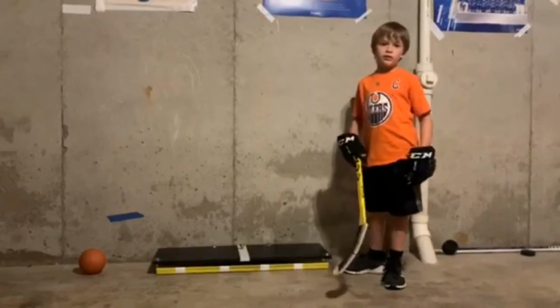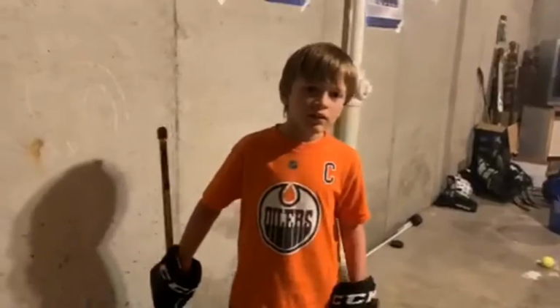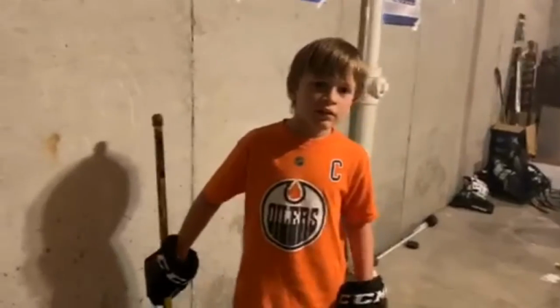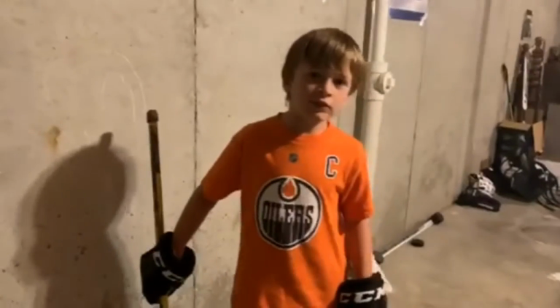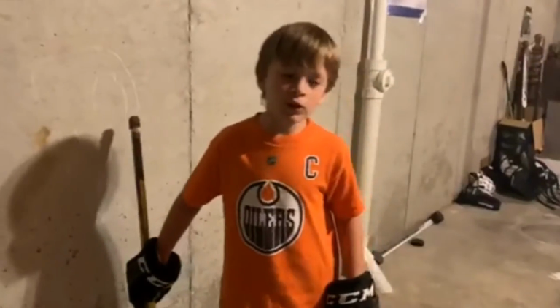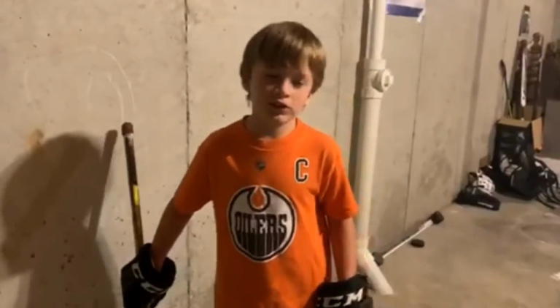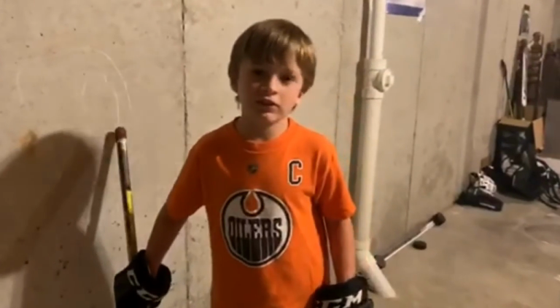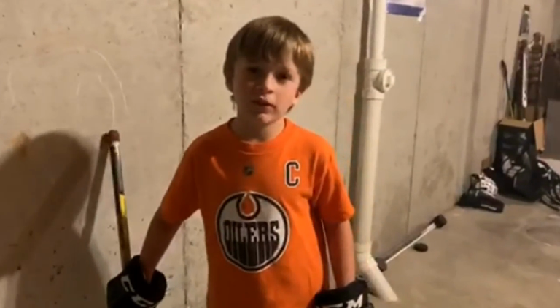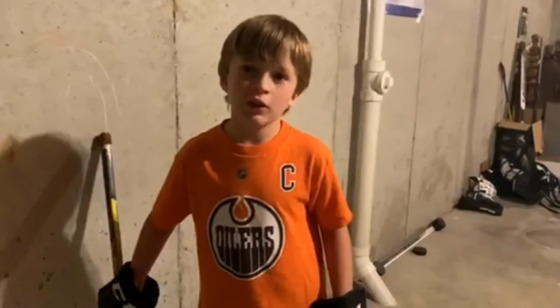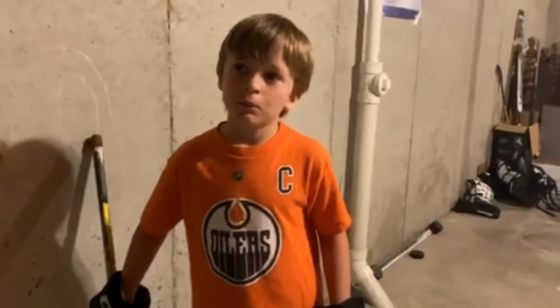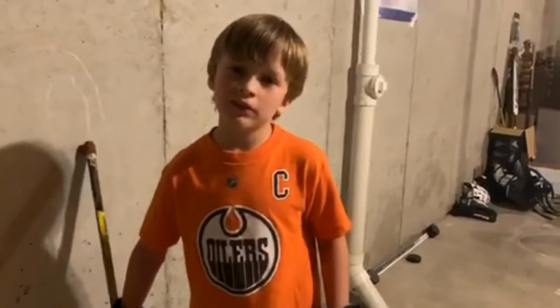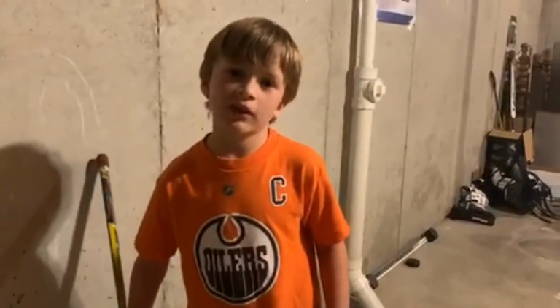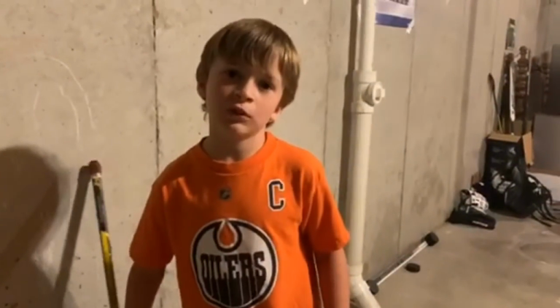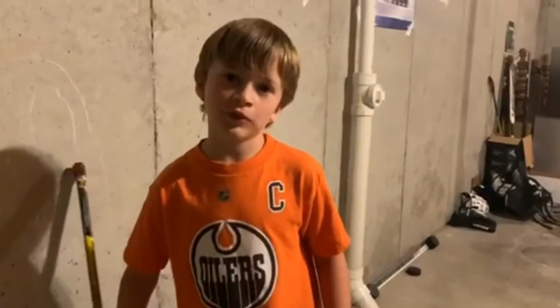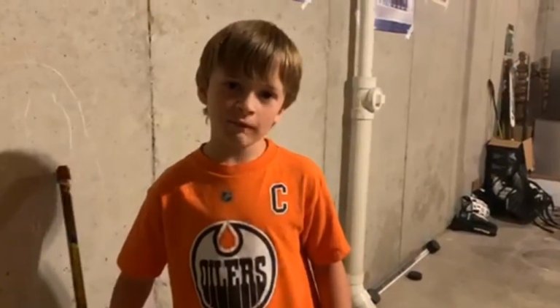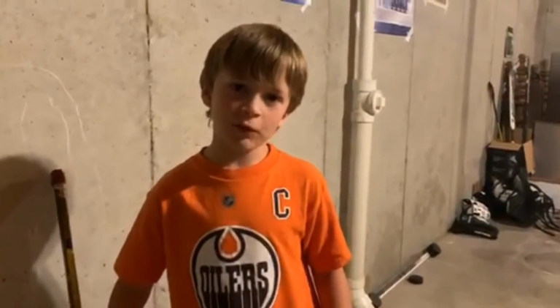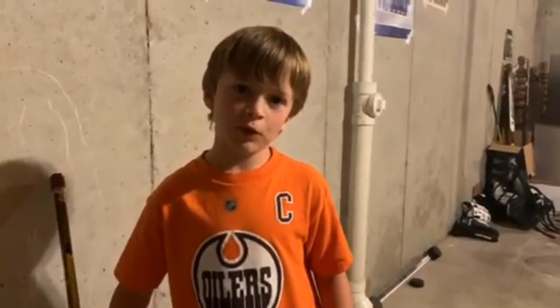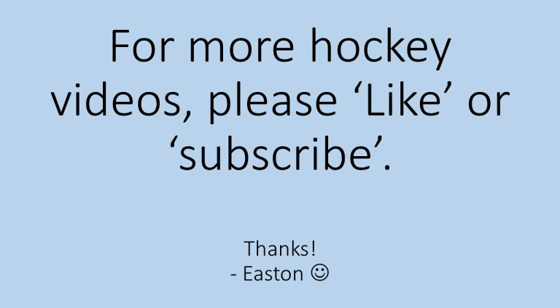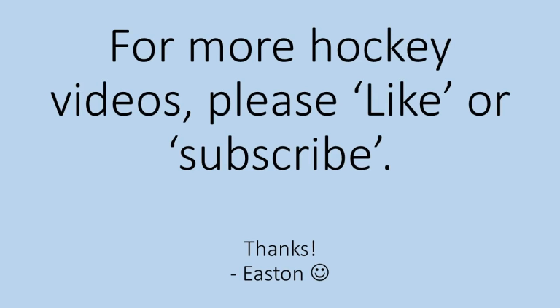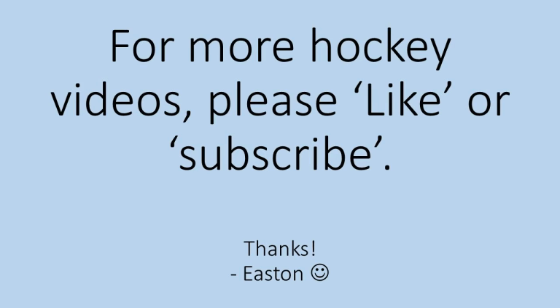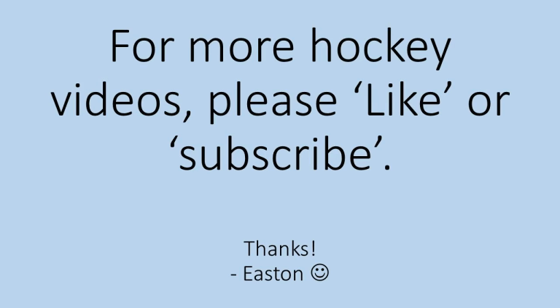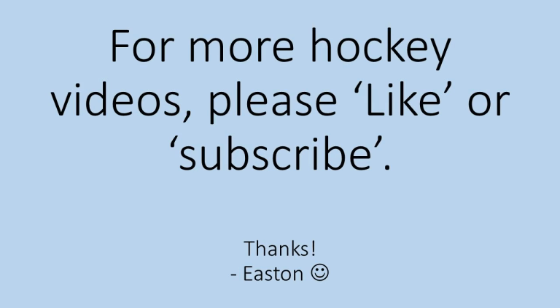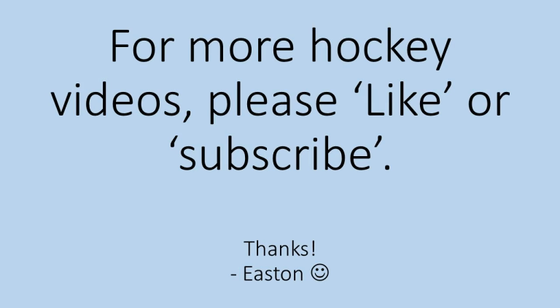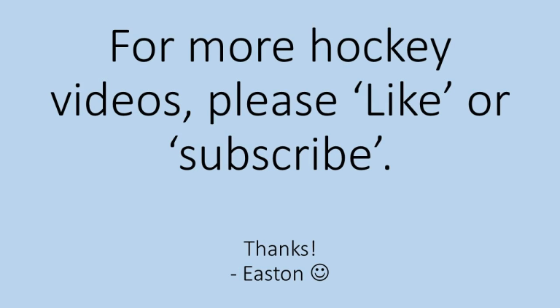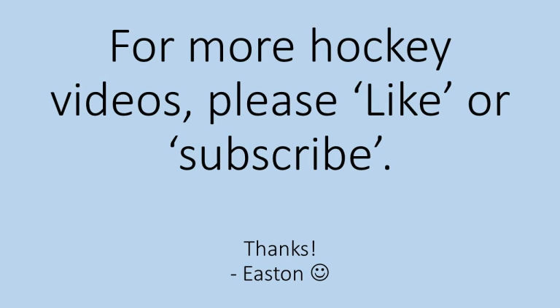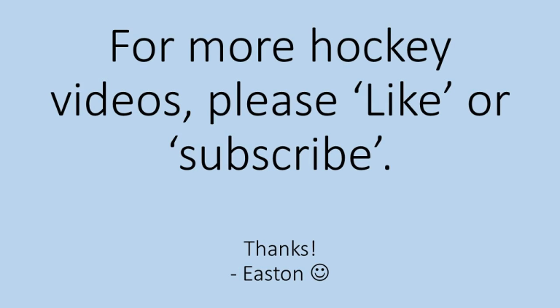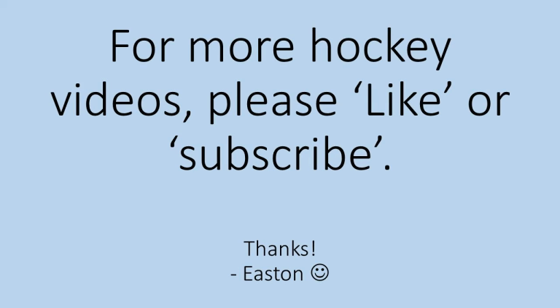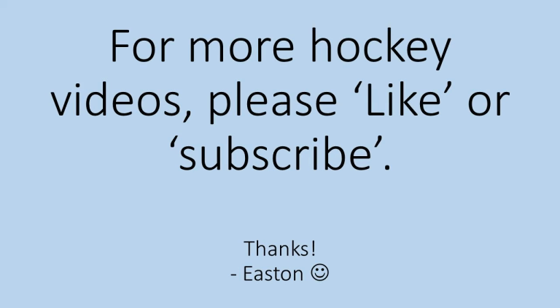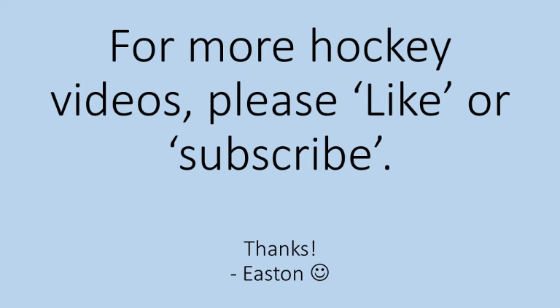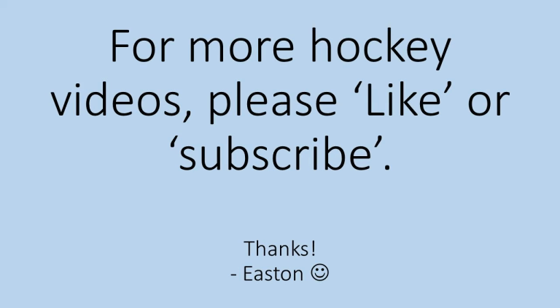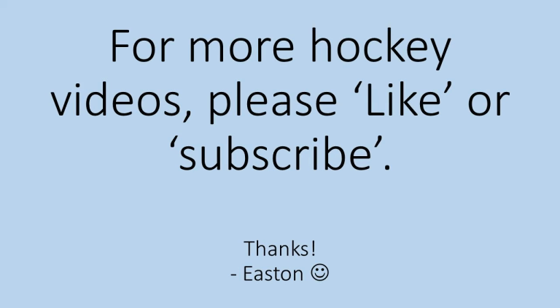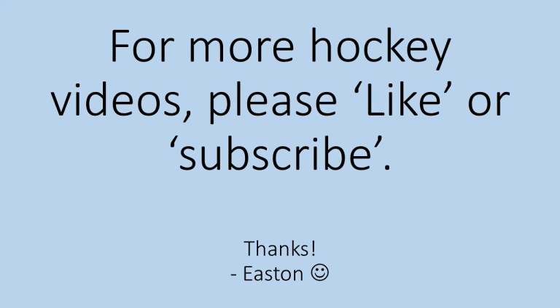Thanks for watching this video. Please like and subscribe for more tips on making videos. We'll see you guys next time. Bye bye.